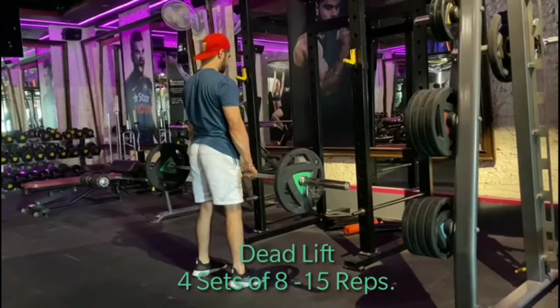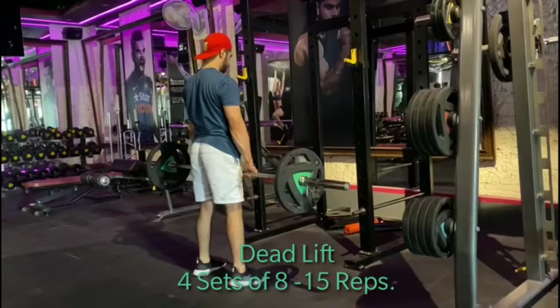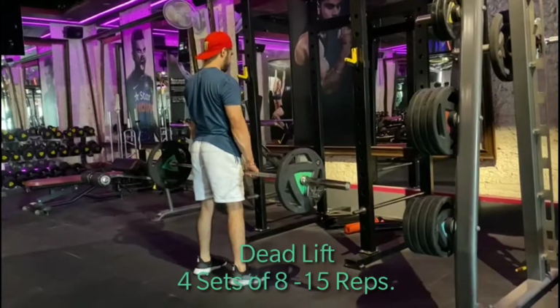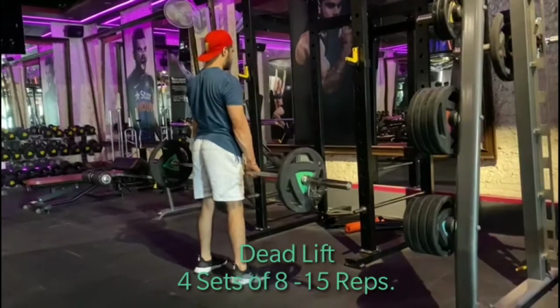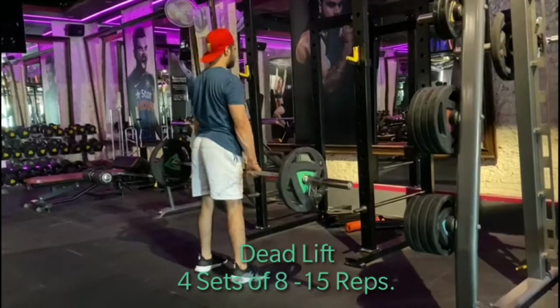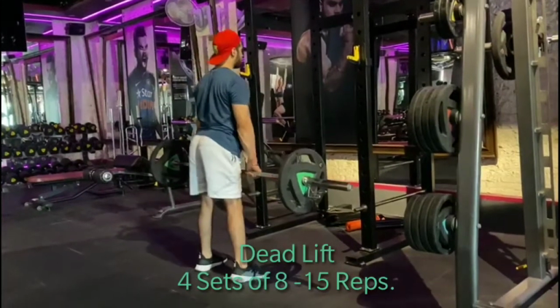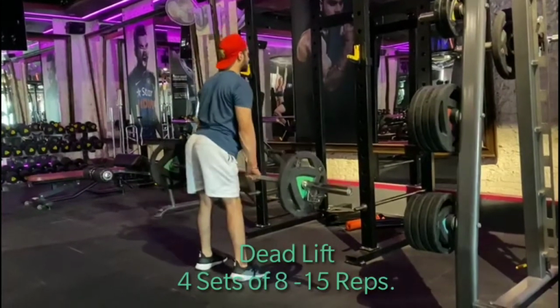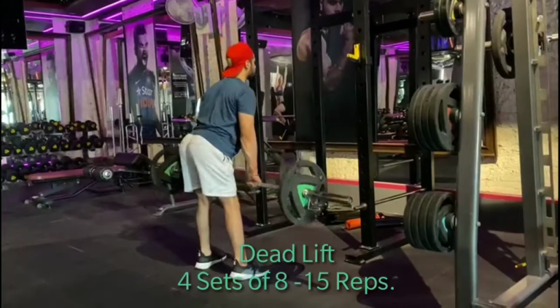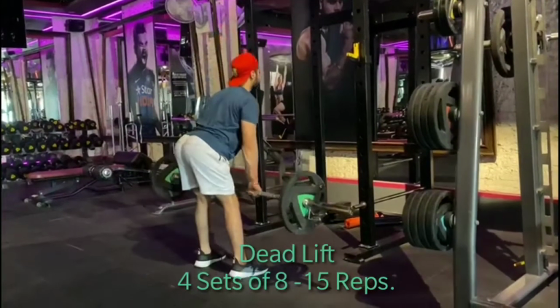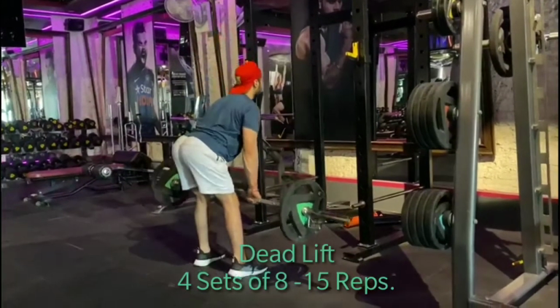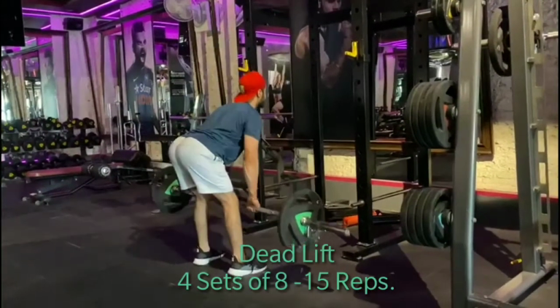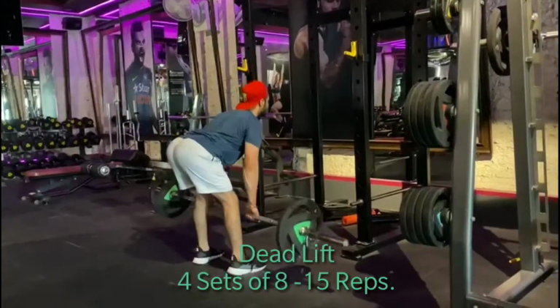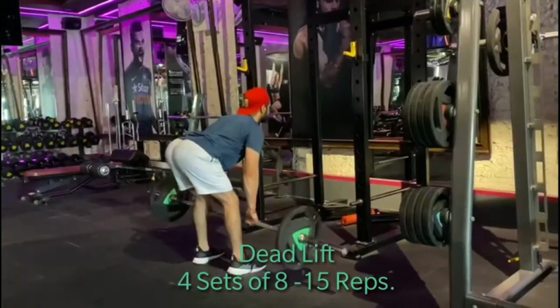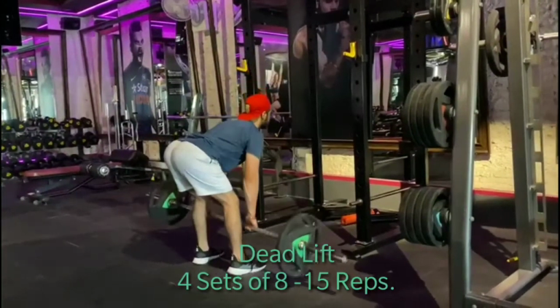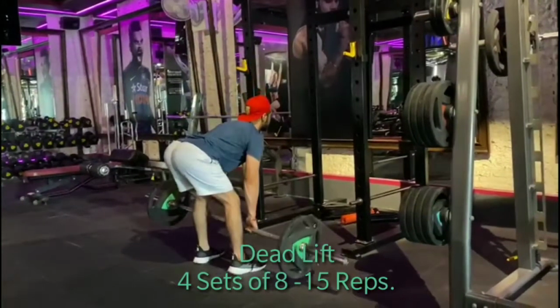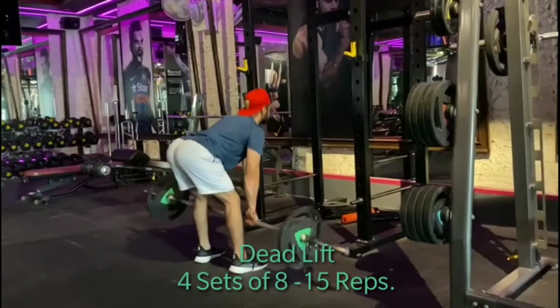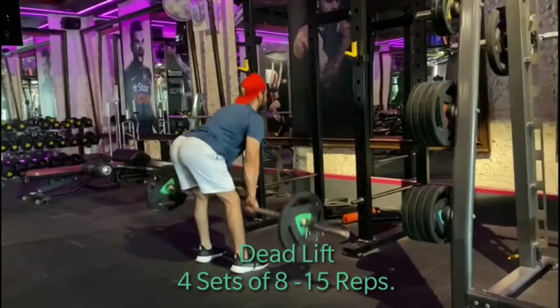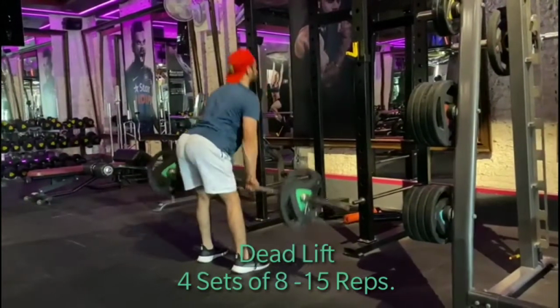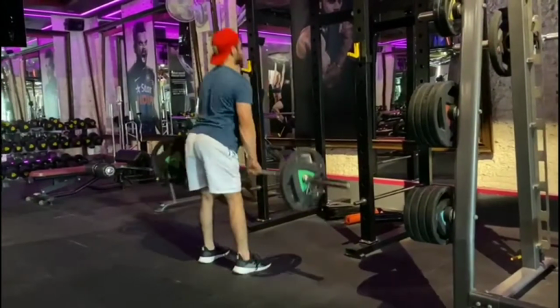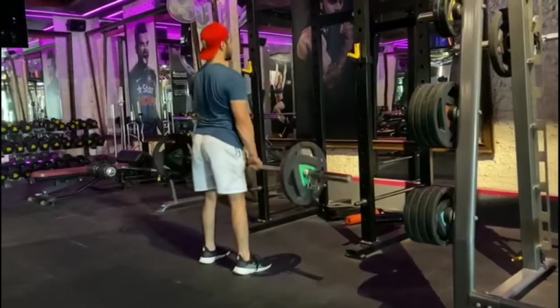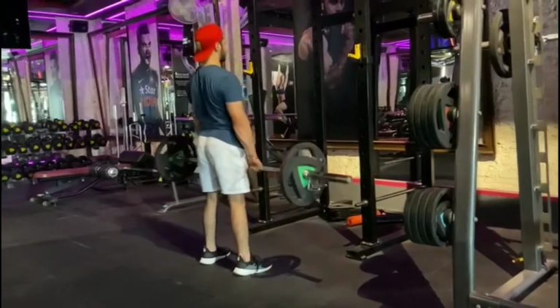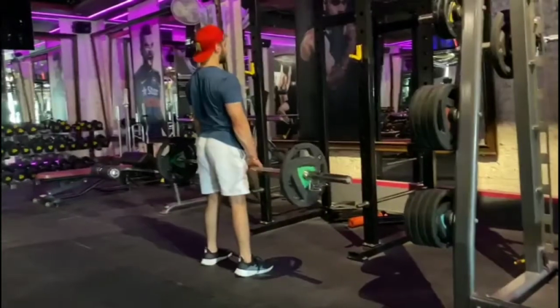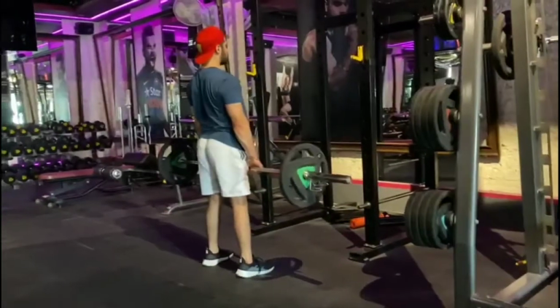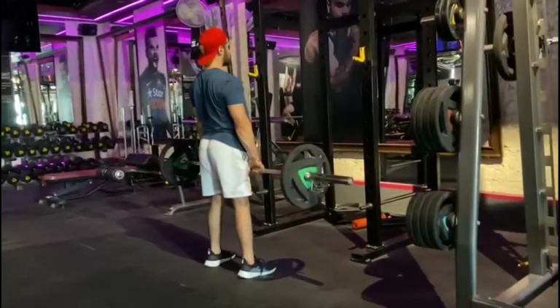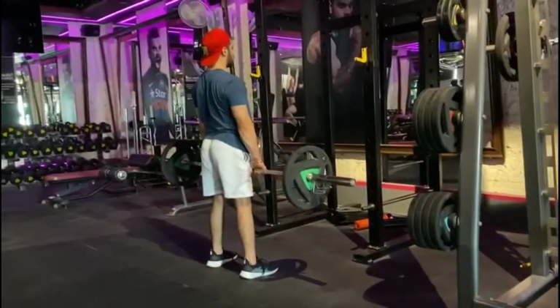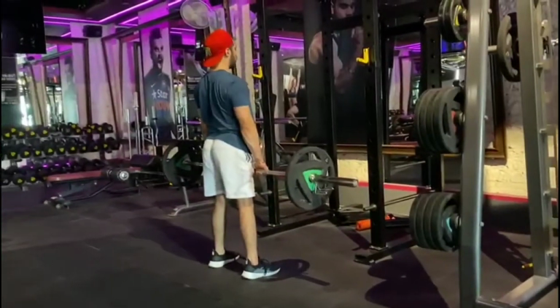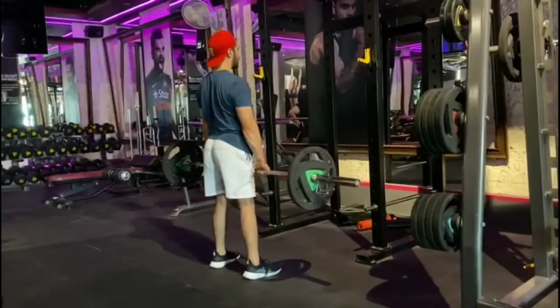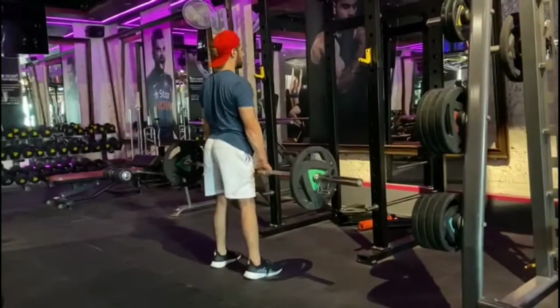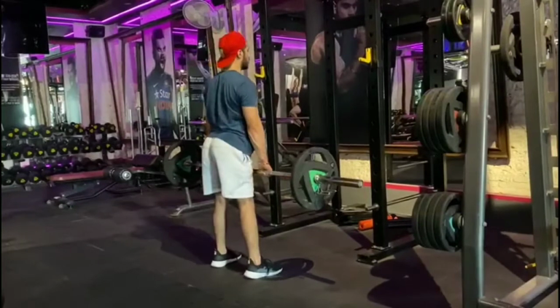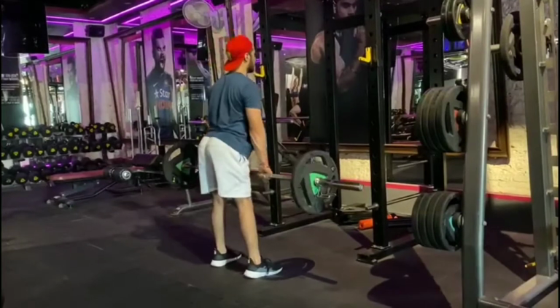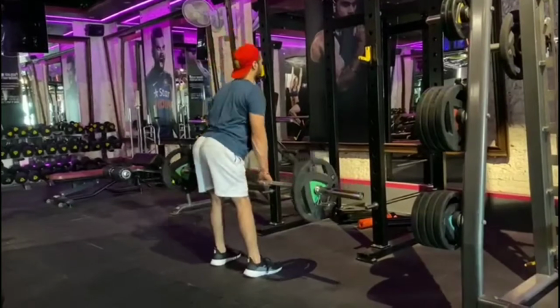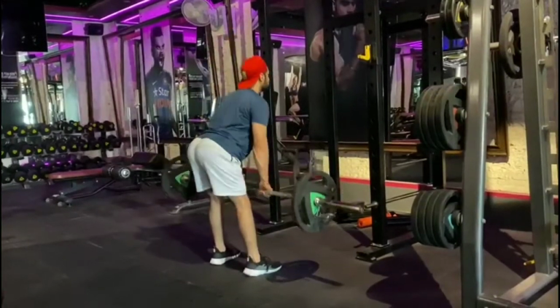We will do deadlift, 4 sets, 8-15 reps per set.